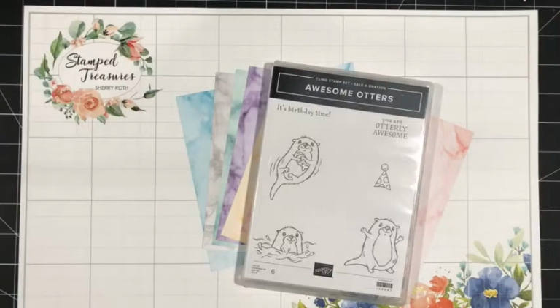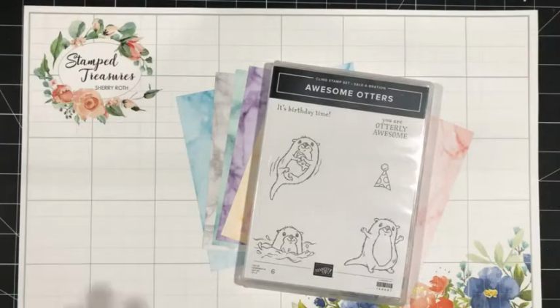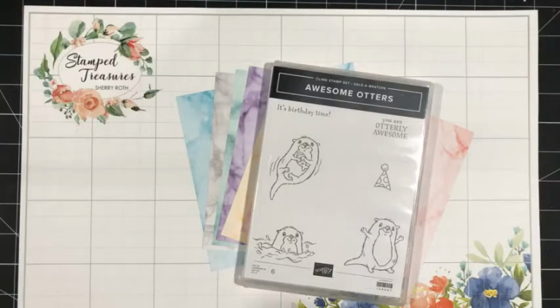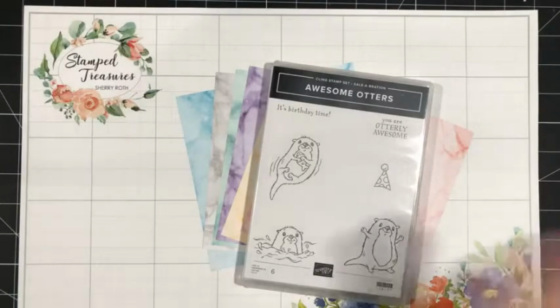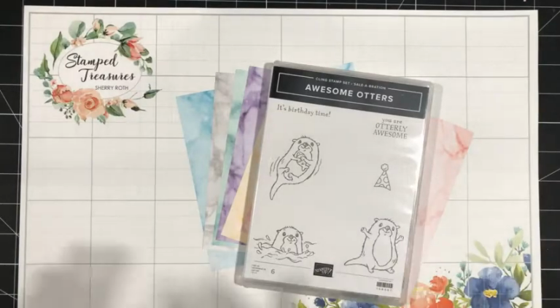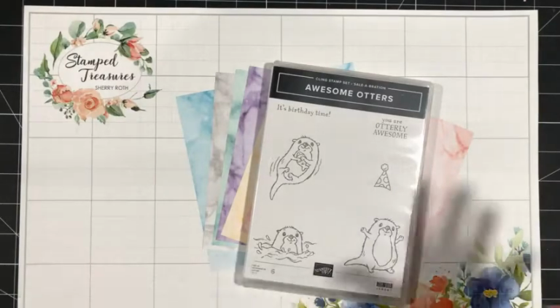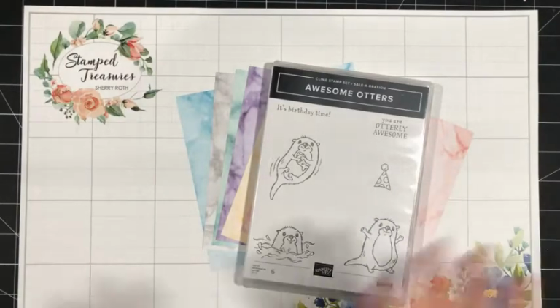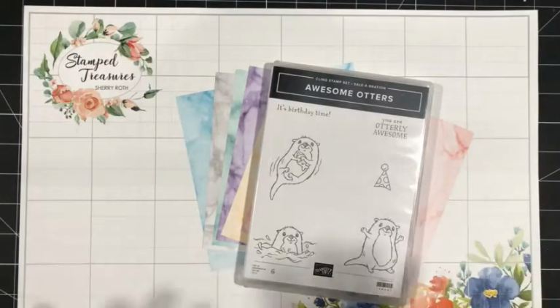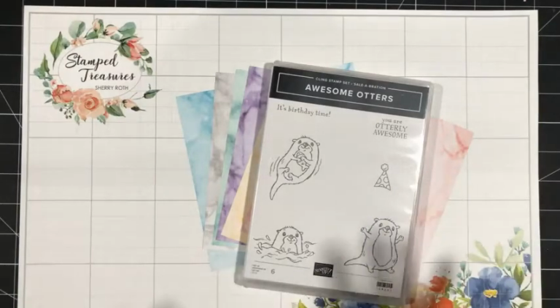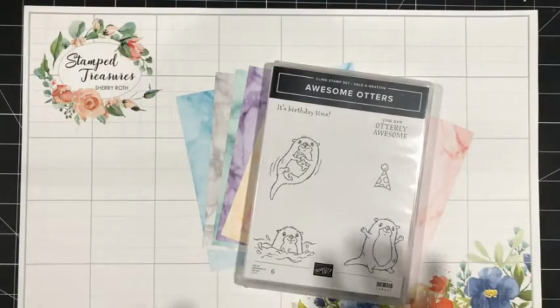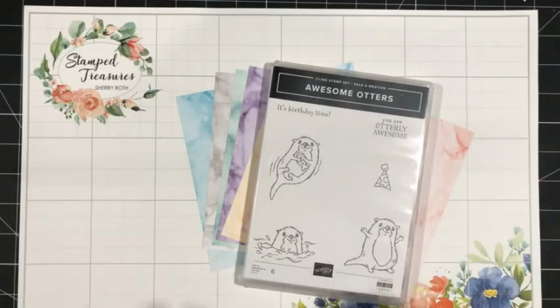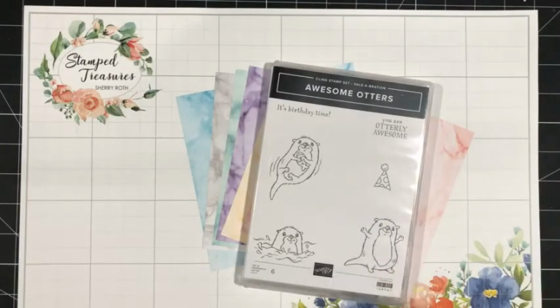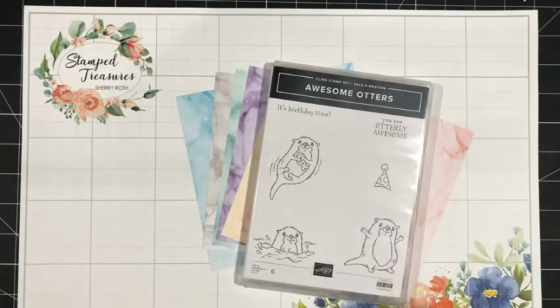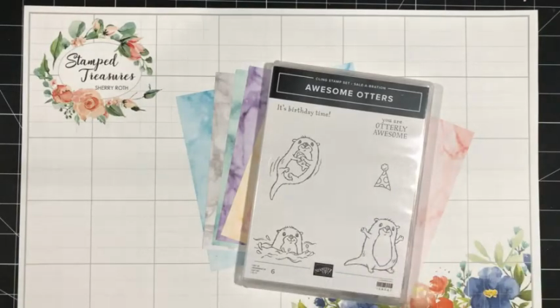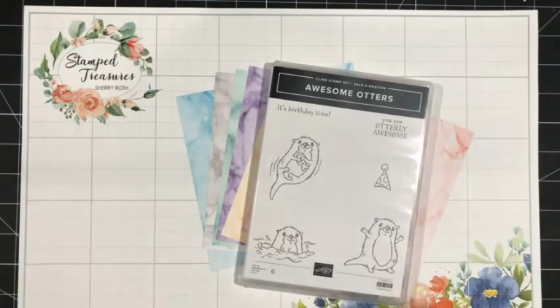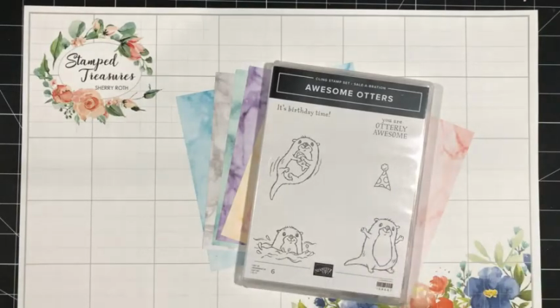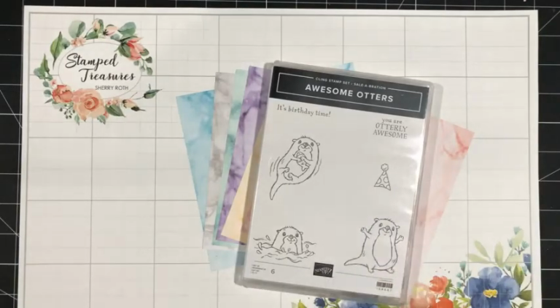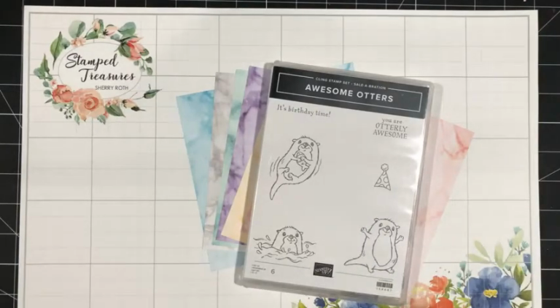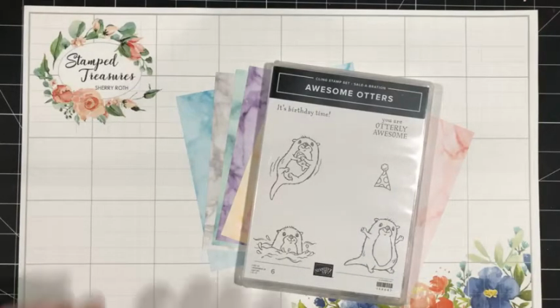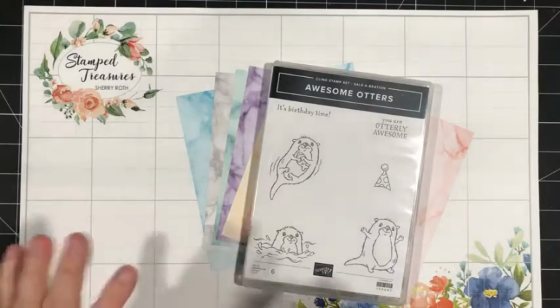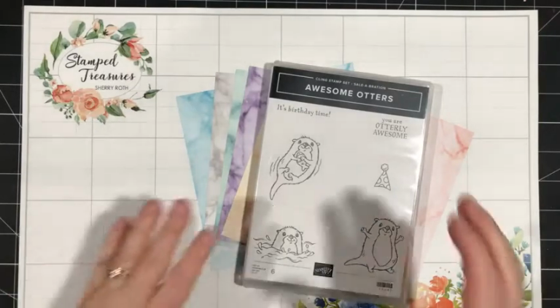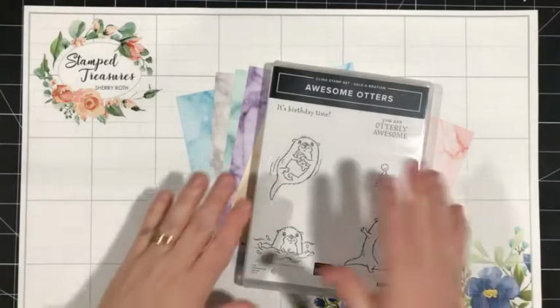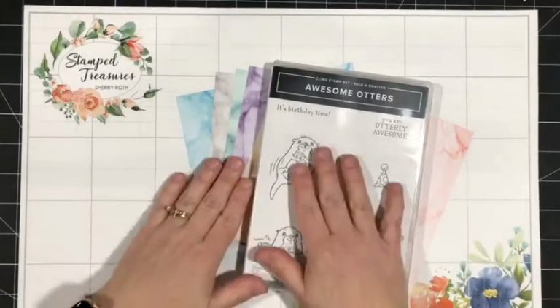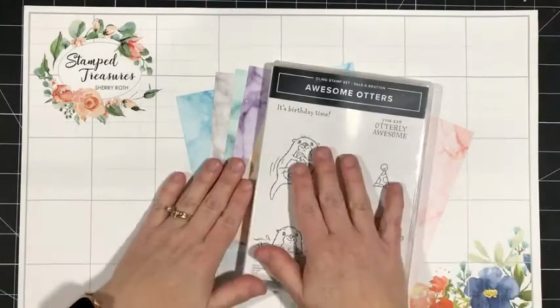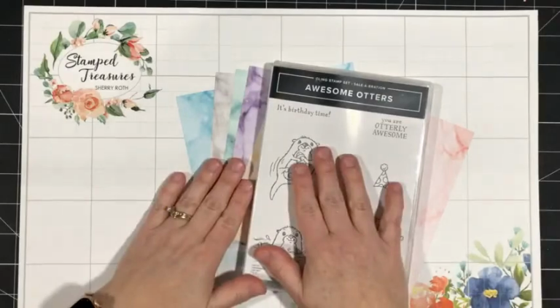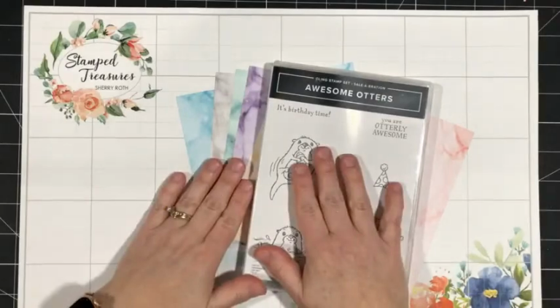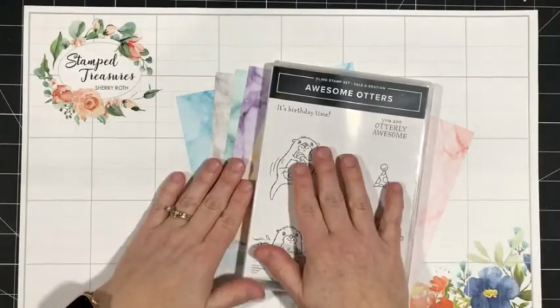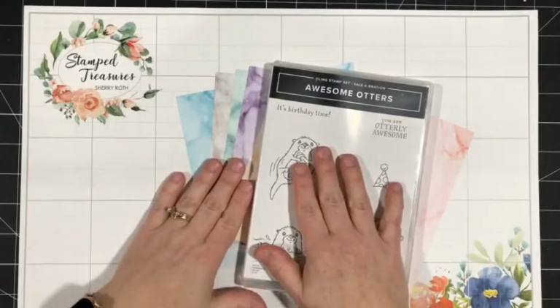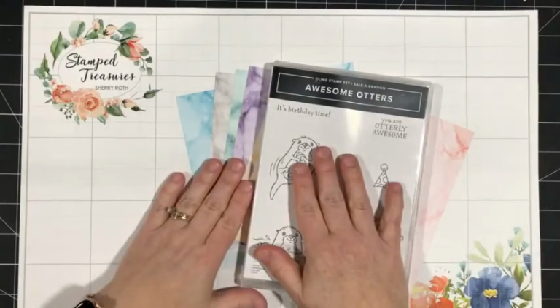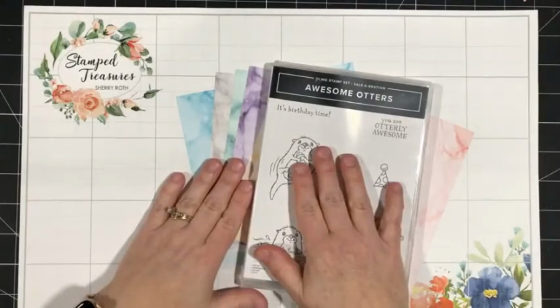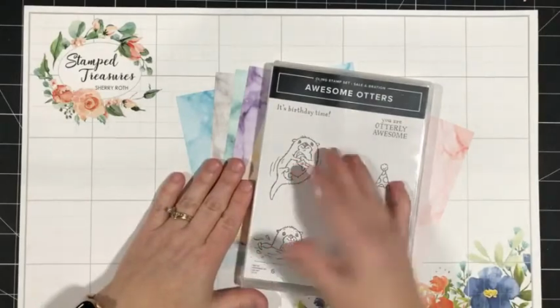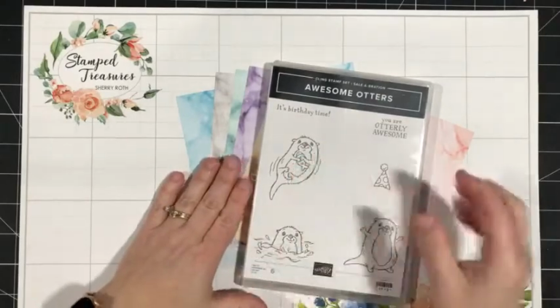I think I've got all of my housekeeping done. I think we can go ahead and get started.